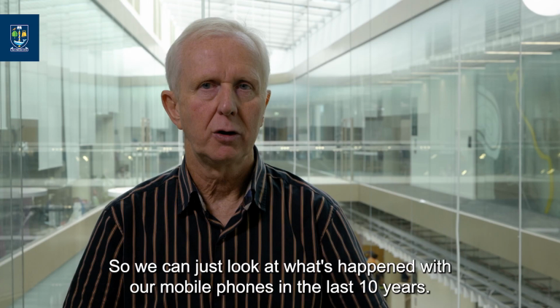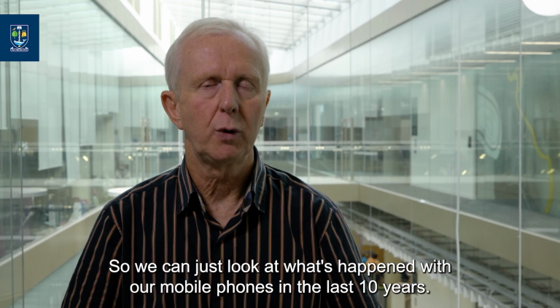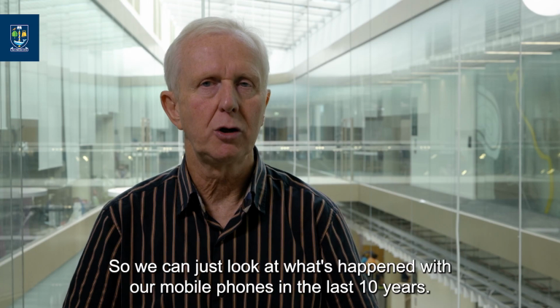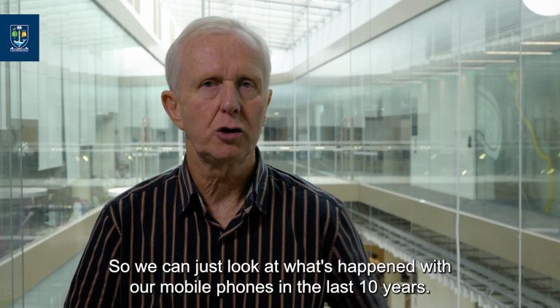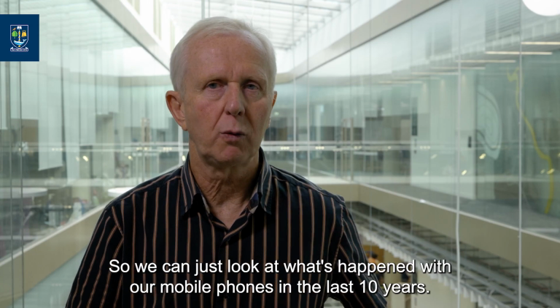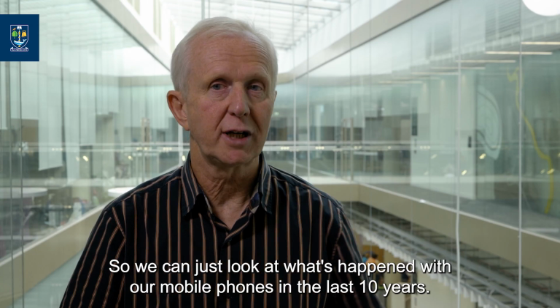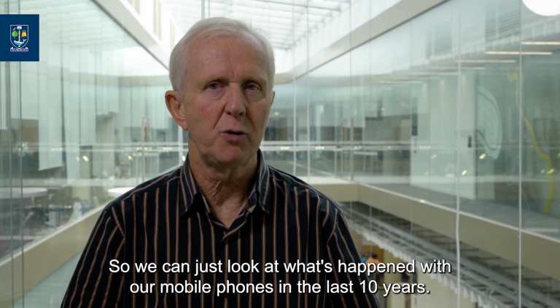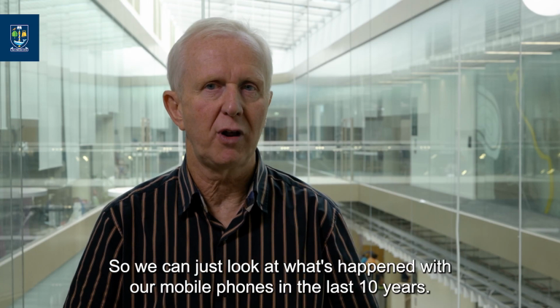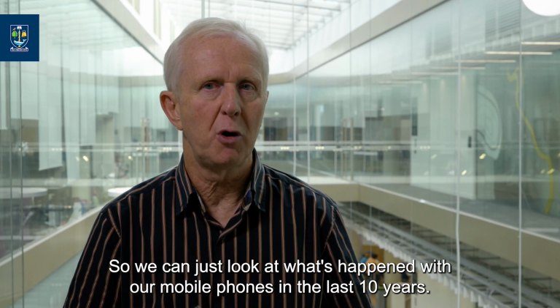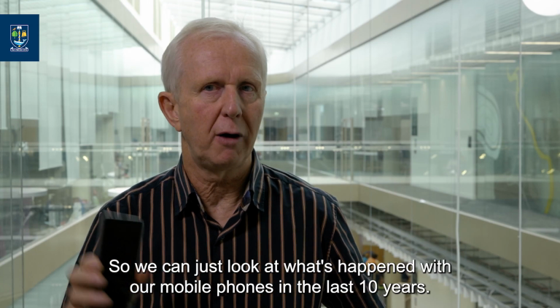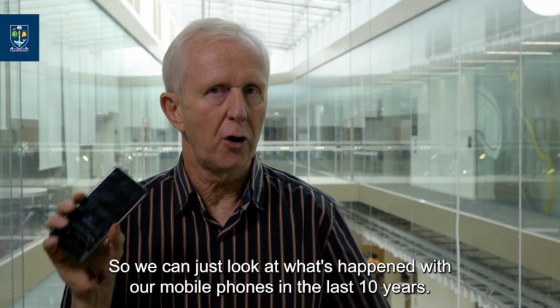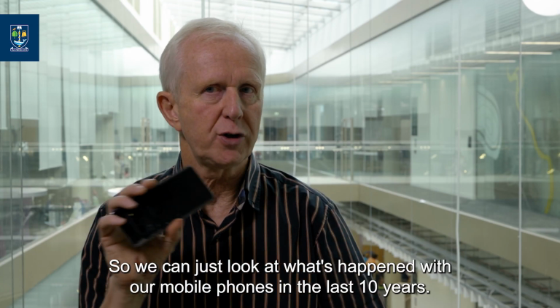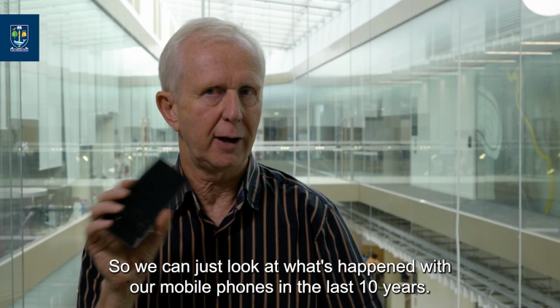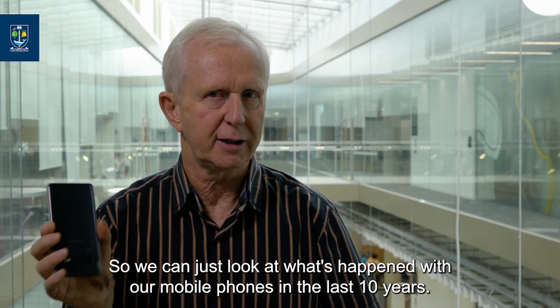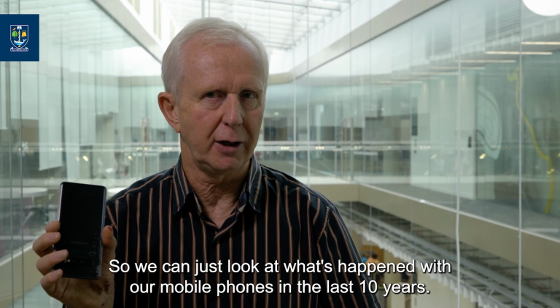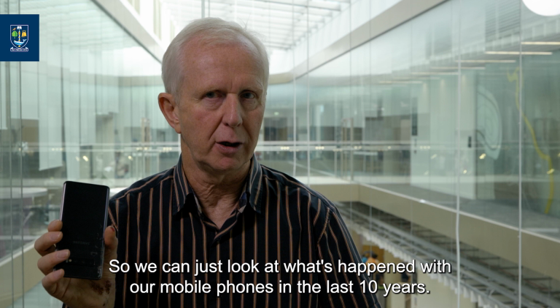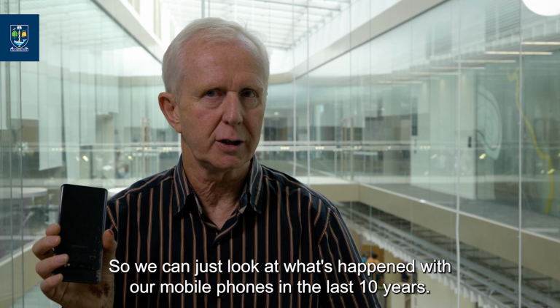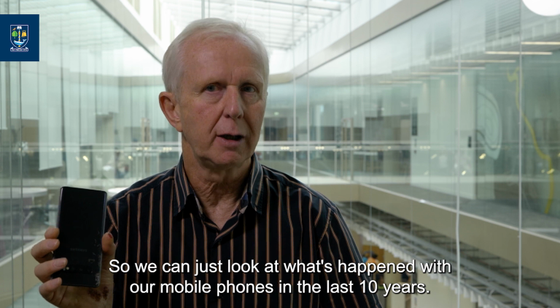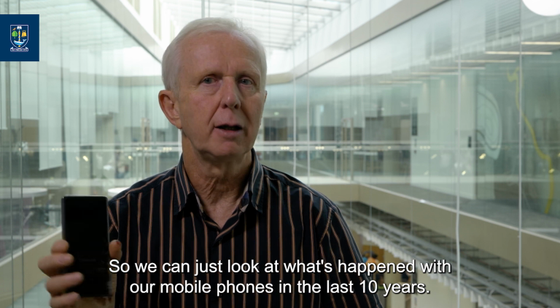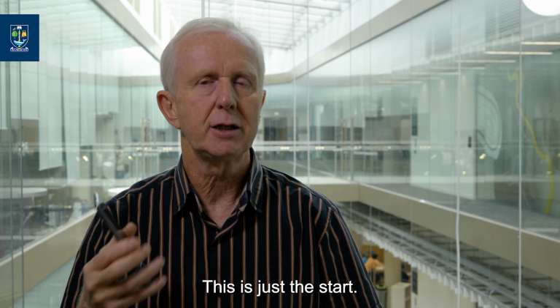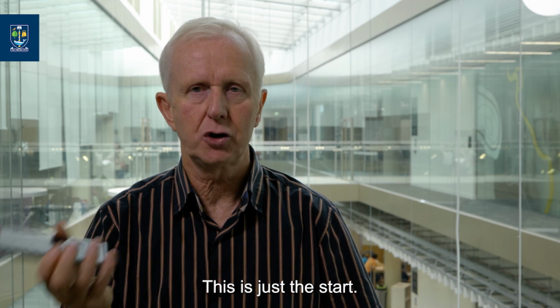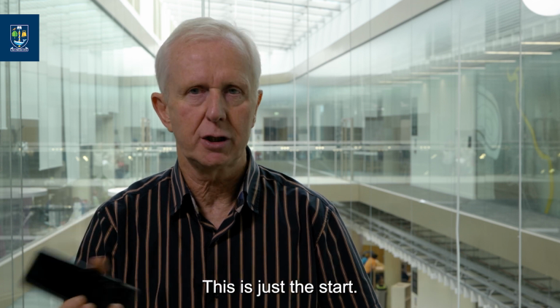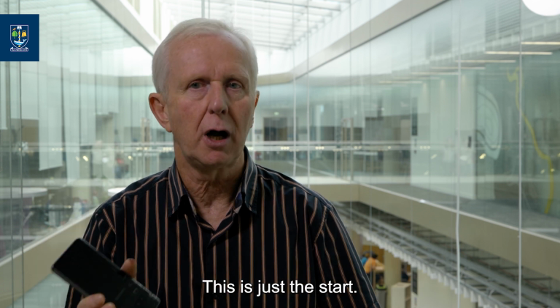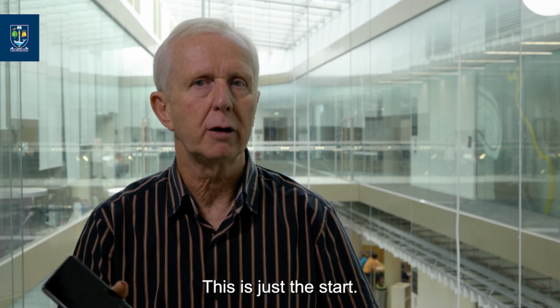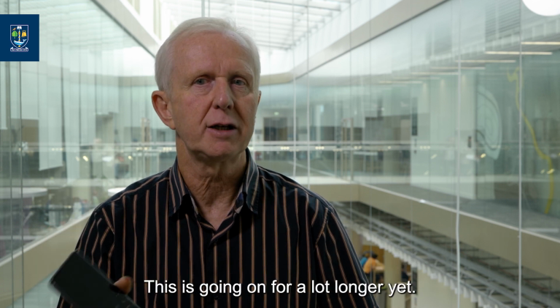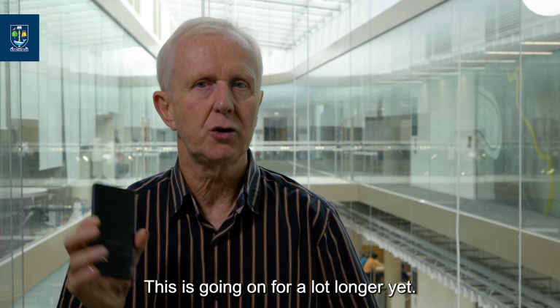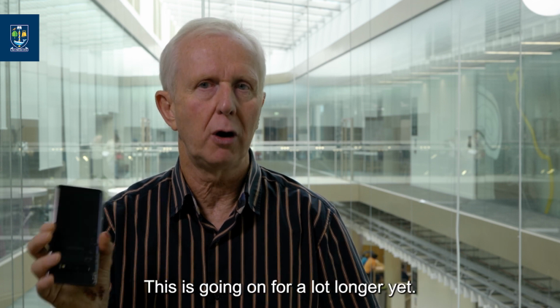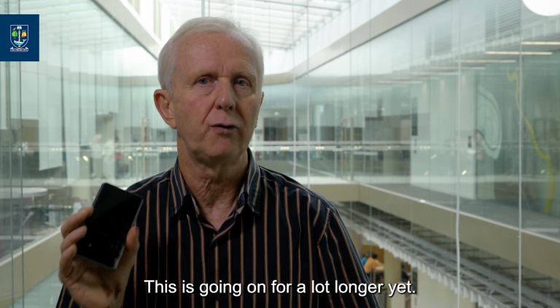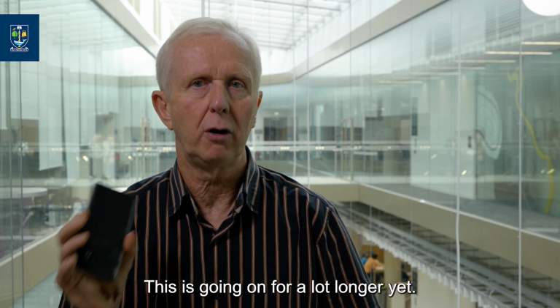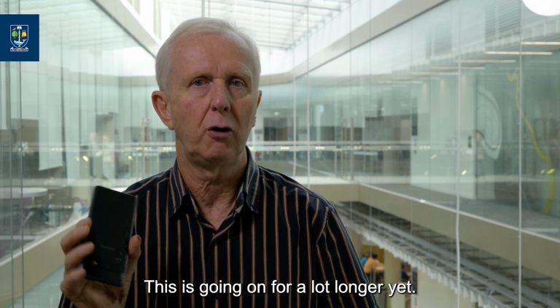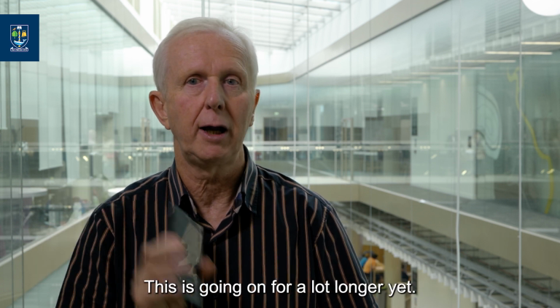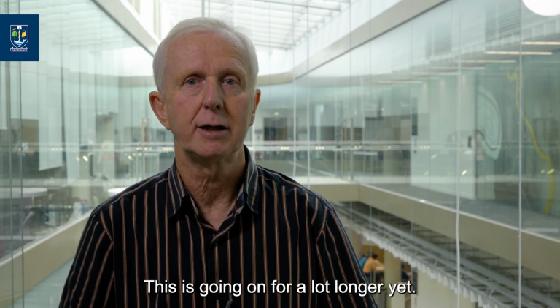We can just look at what happened with our mobile phones in the last 10 years — and this is just the start. This is going to go on for a lot longer yet.